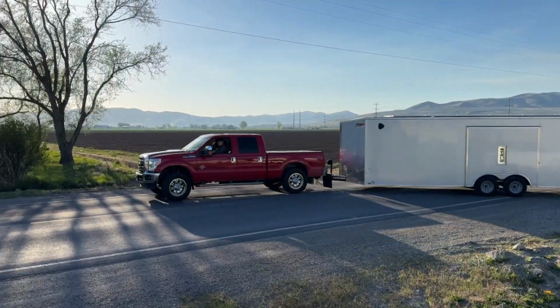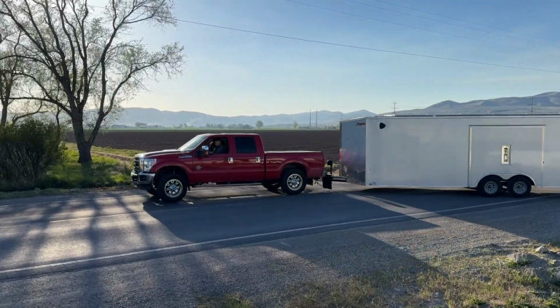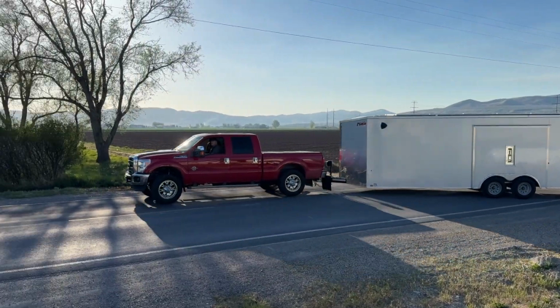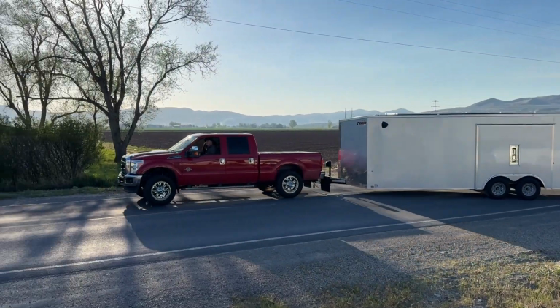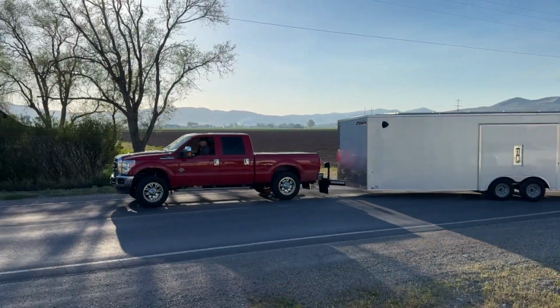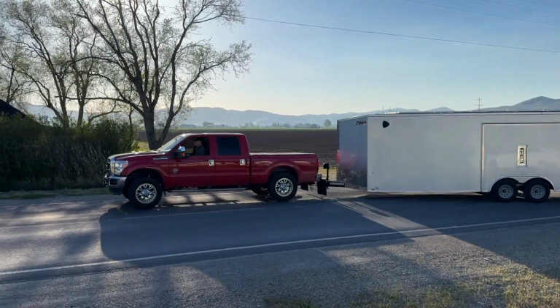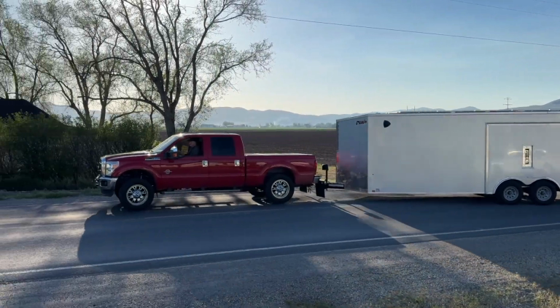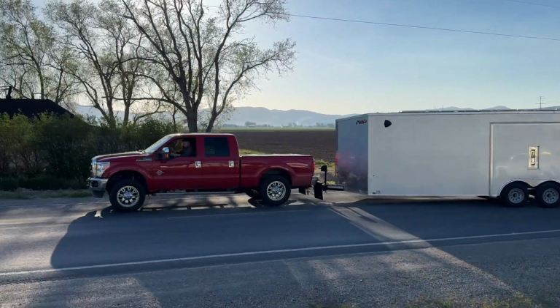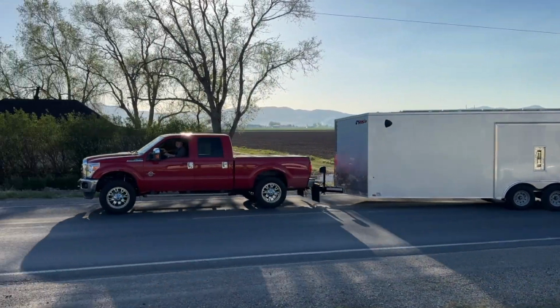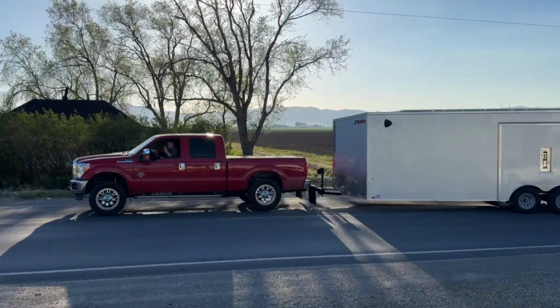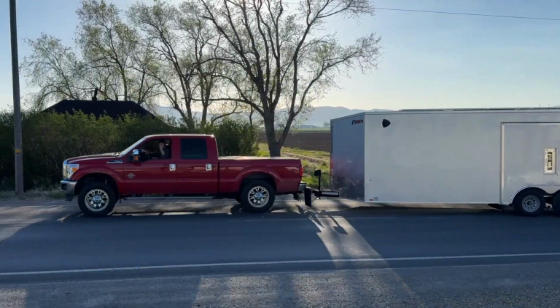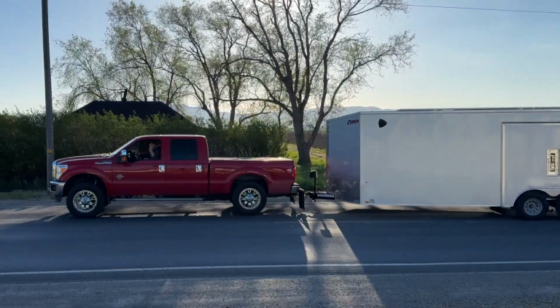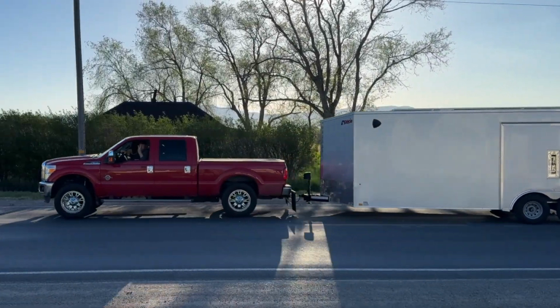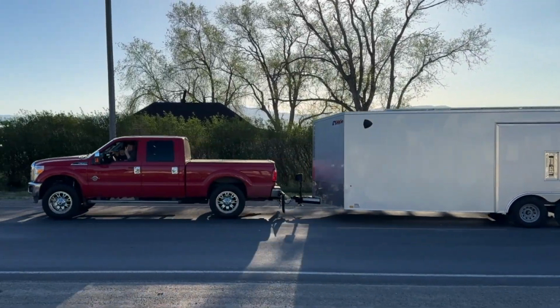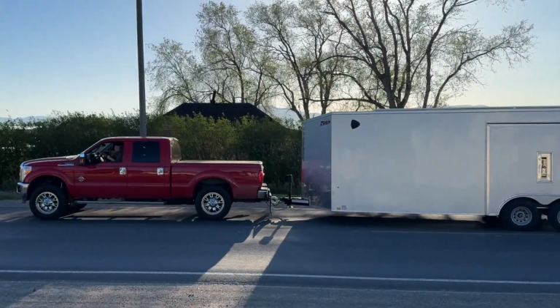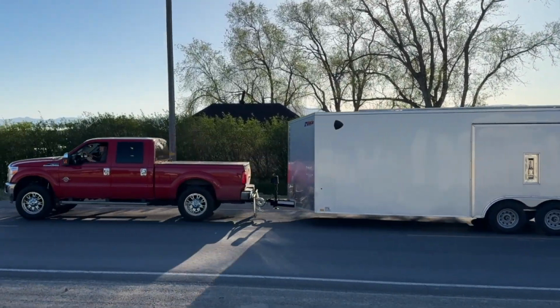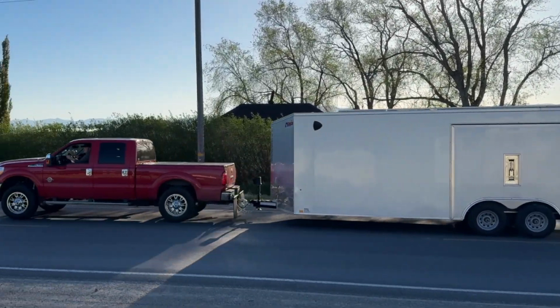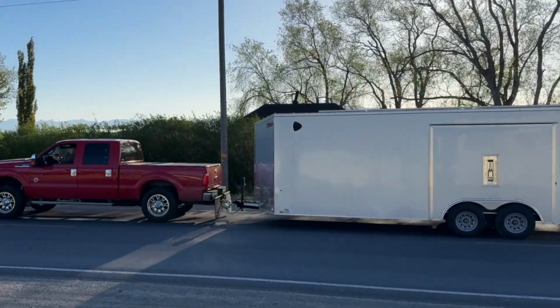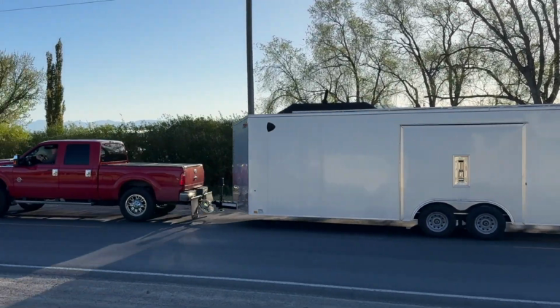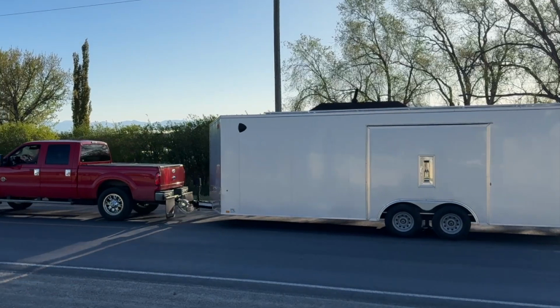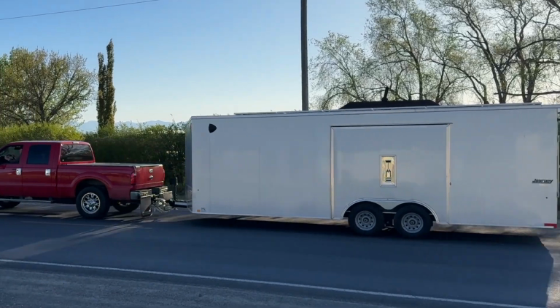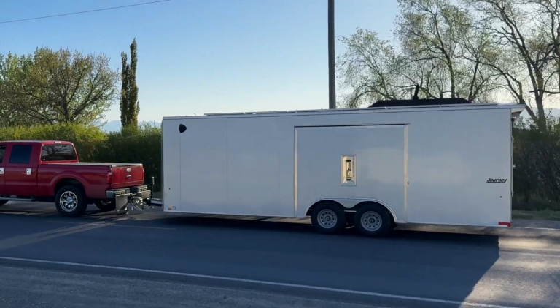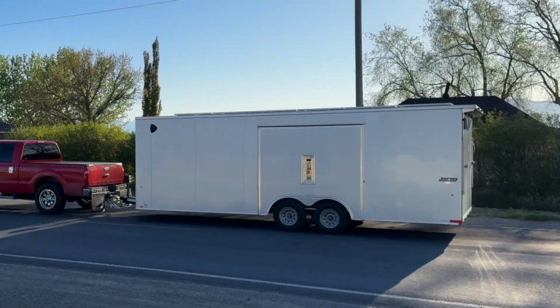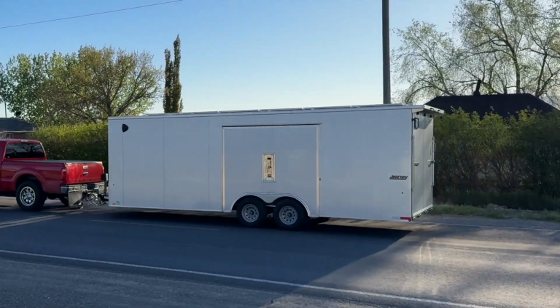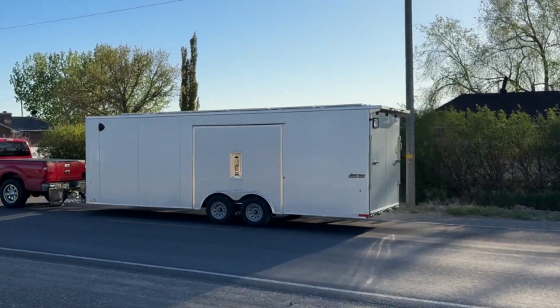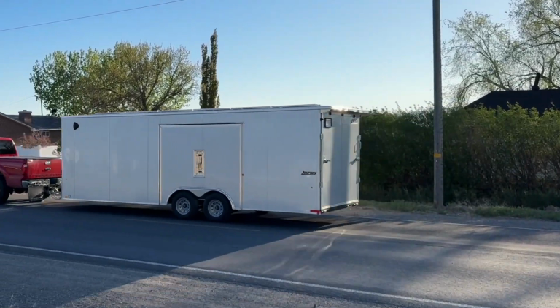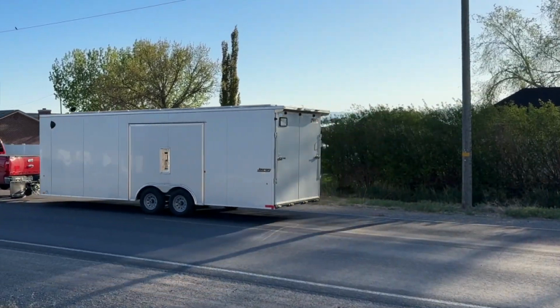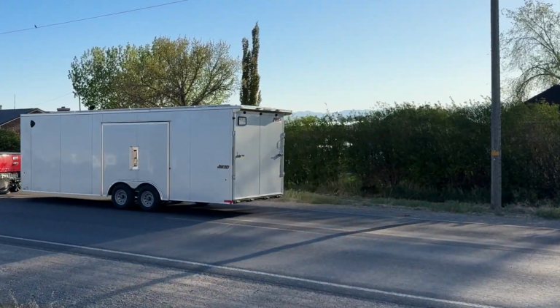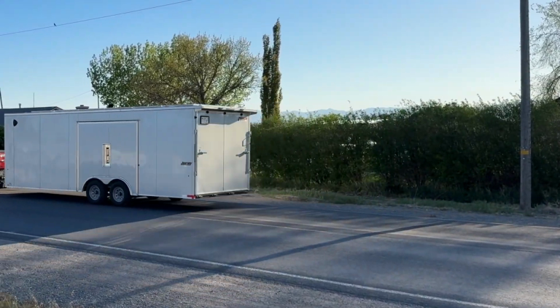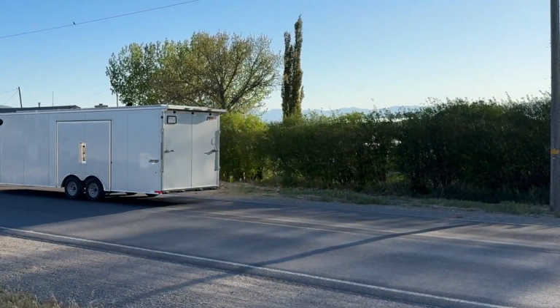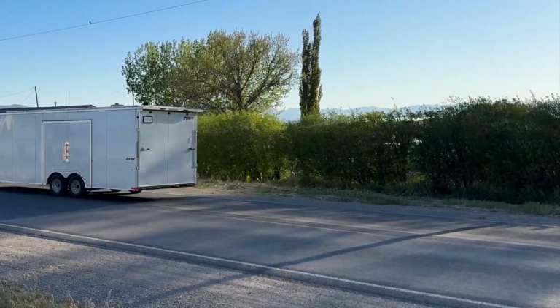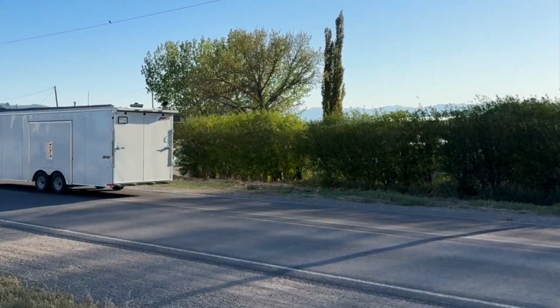For those who were worried about the weight, when they picked it up a few days ago they said it towed amazingly awesome.